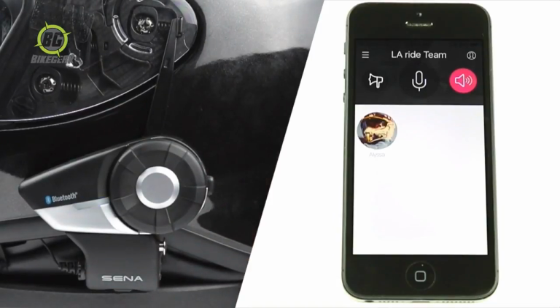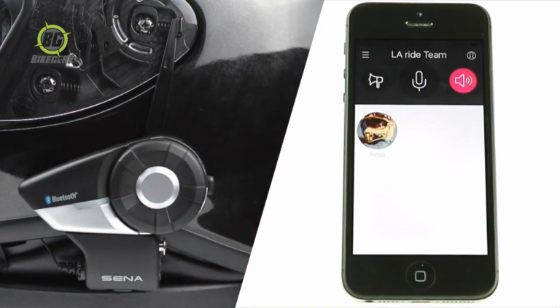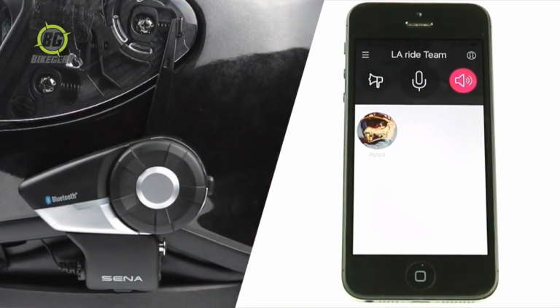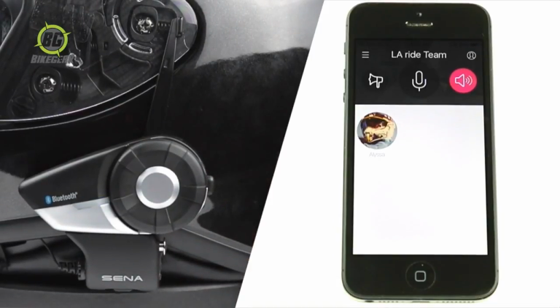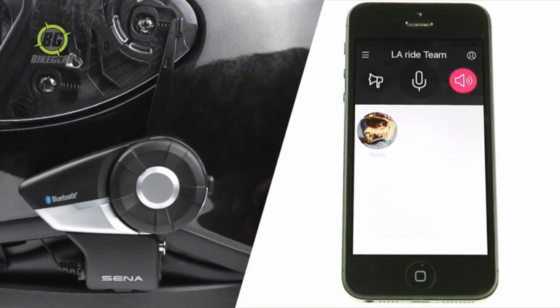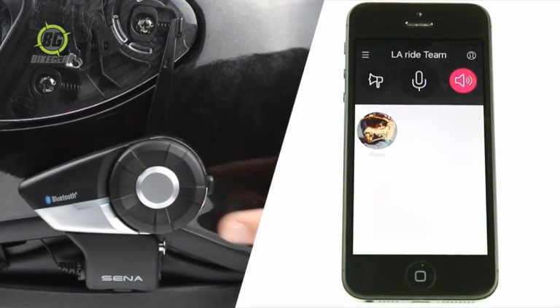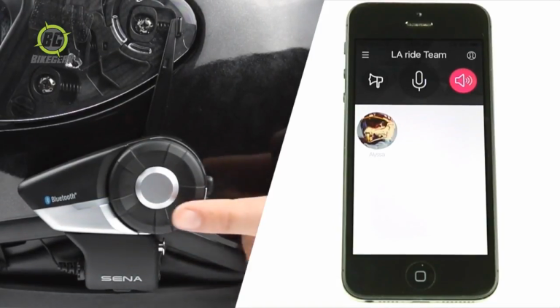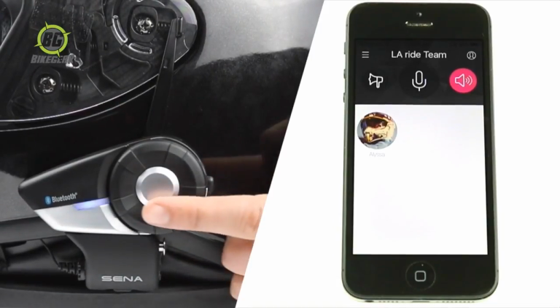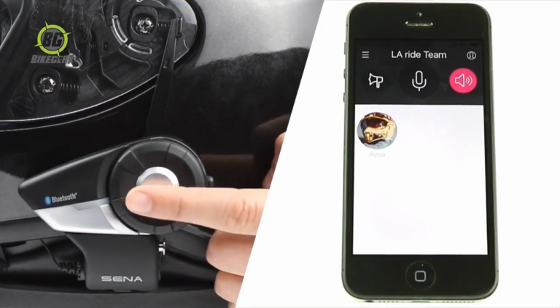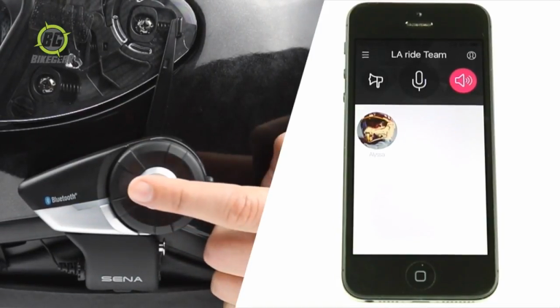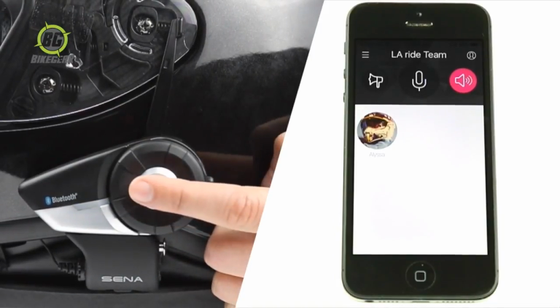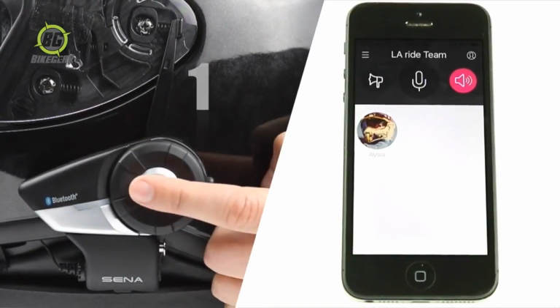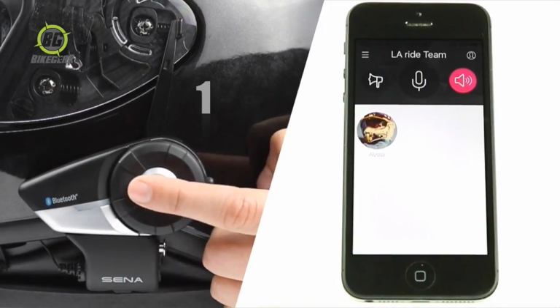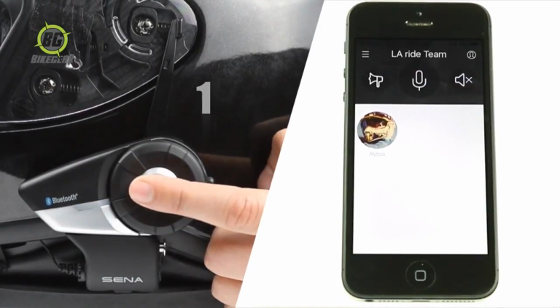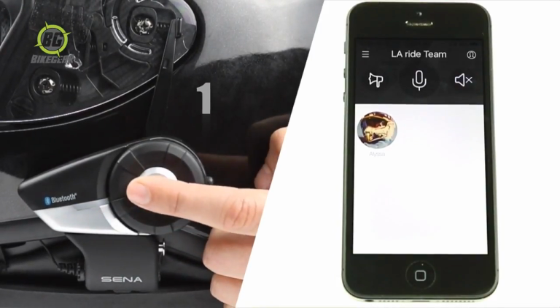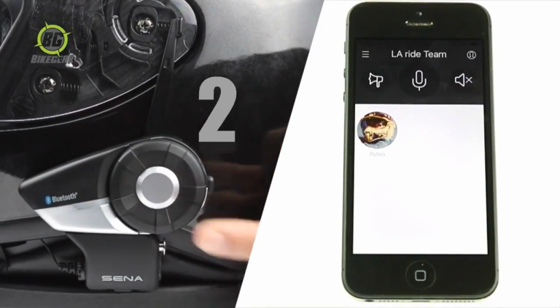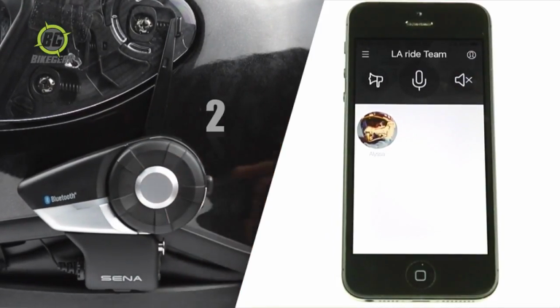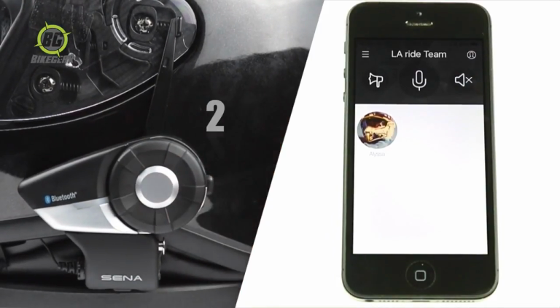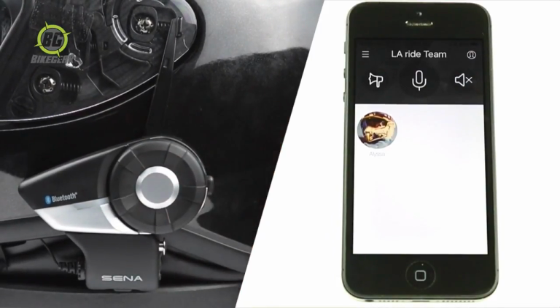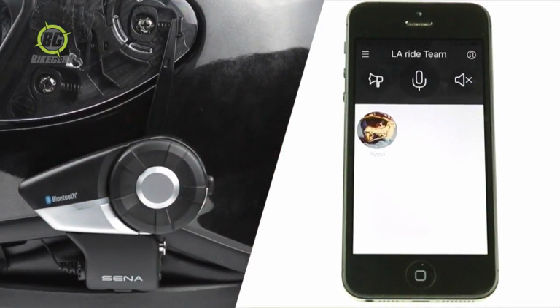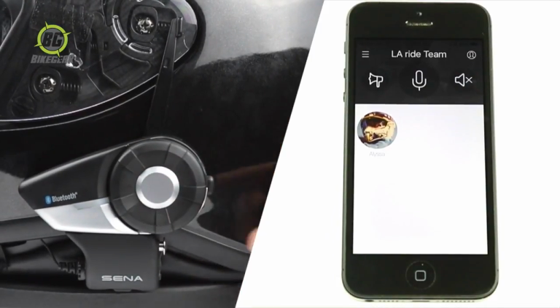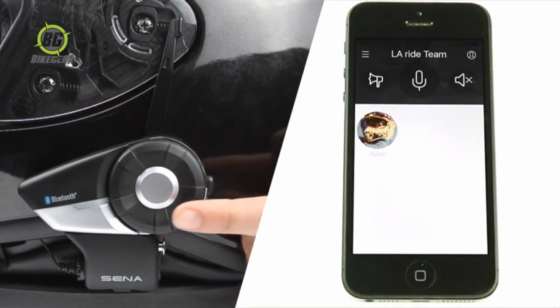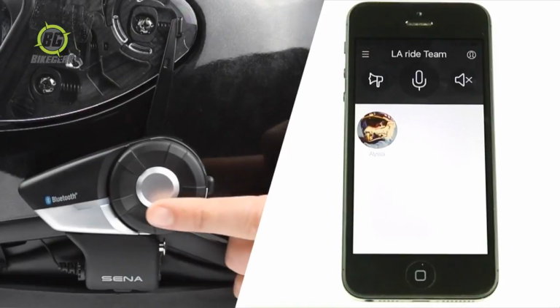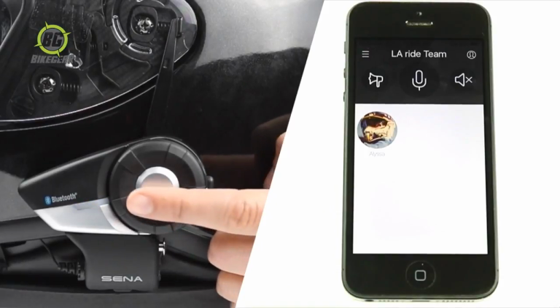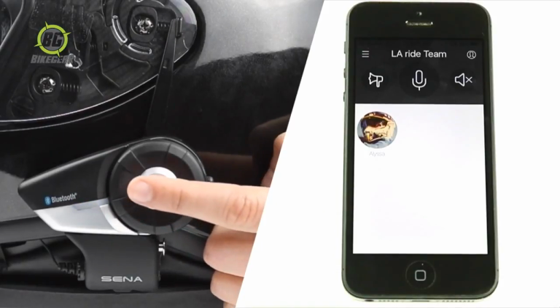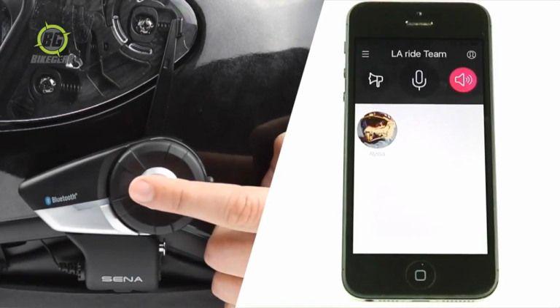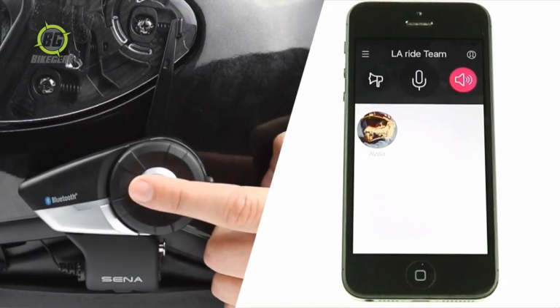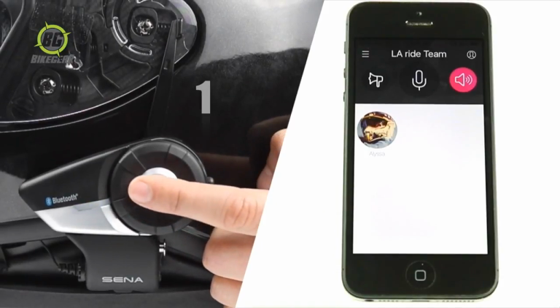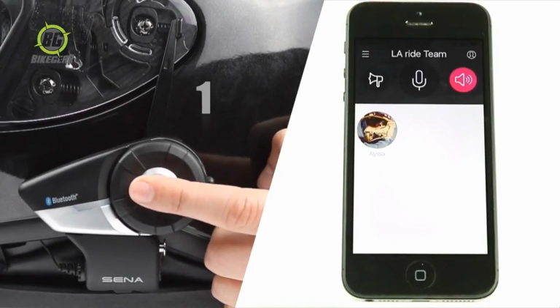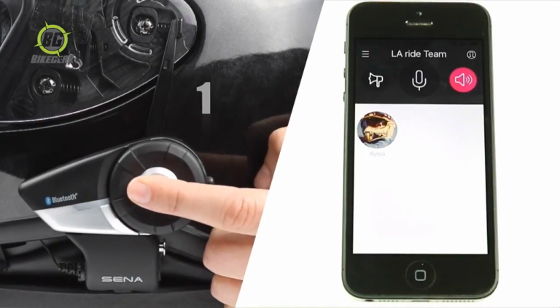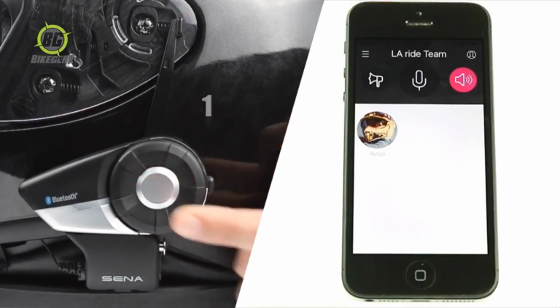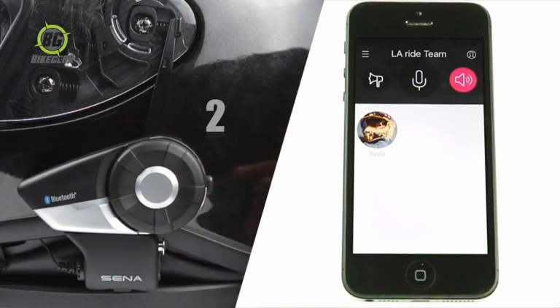To turn the speaker on or off, tap the jog dial twice. Speaker off. Speaker on.